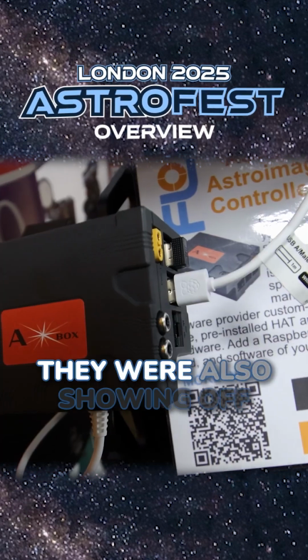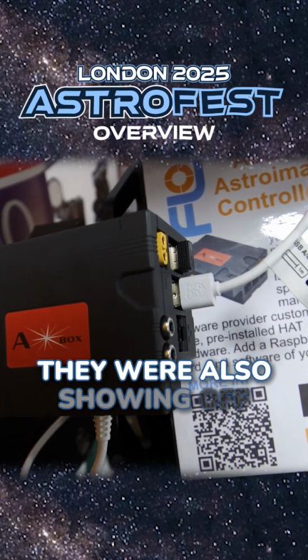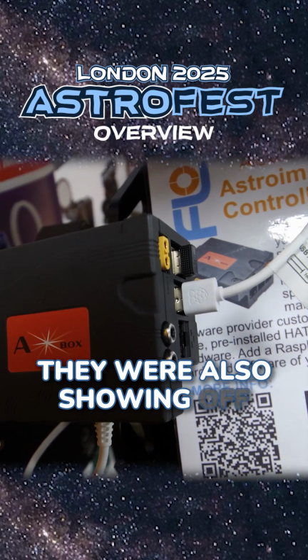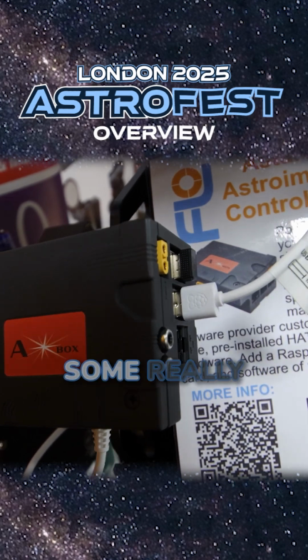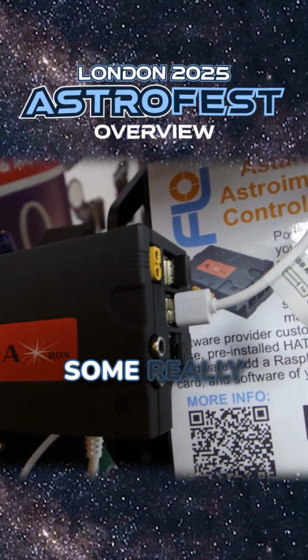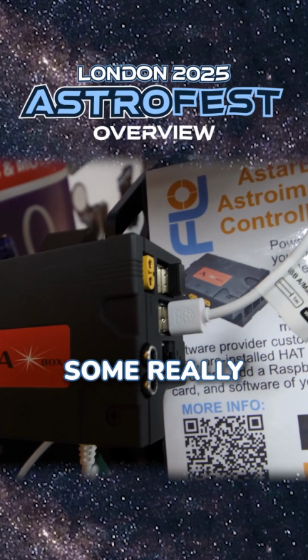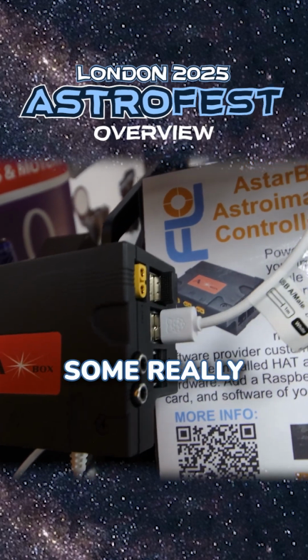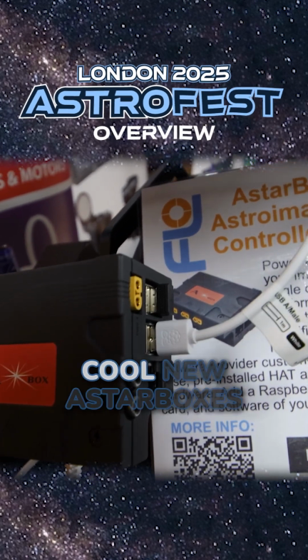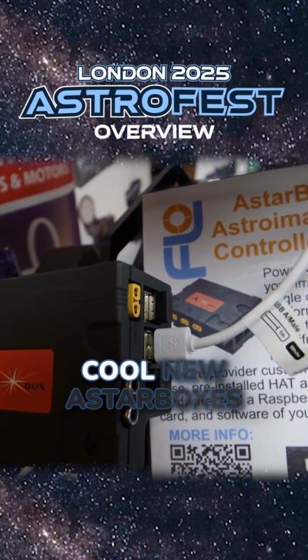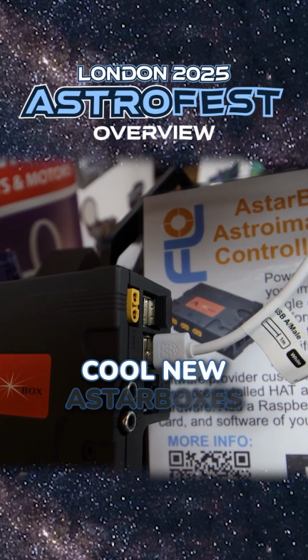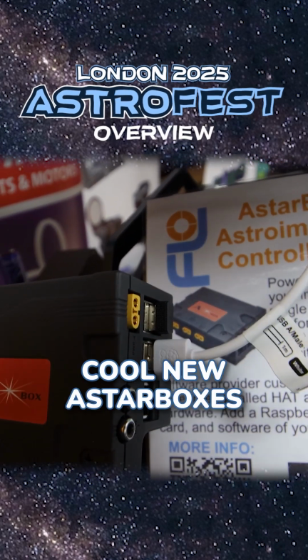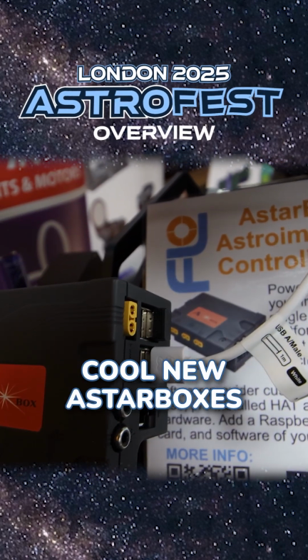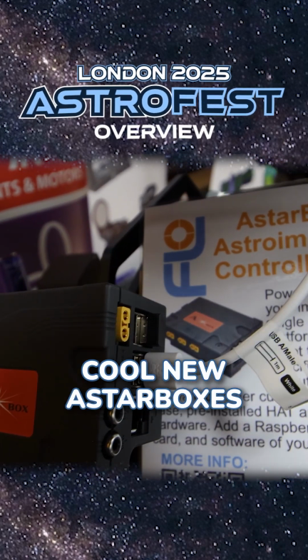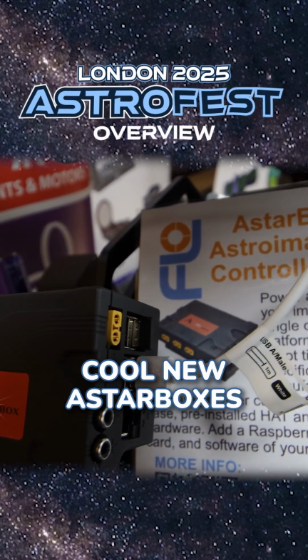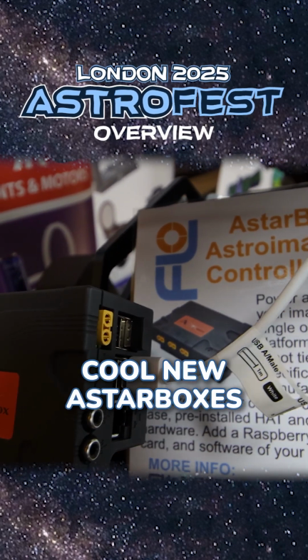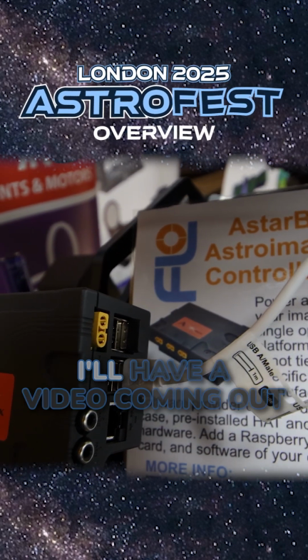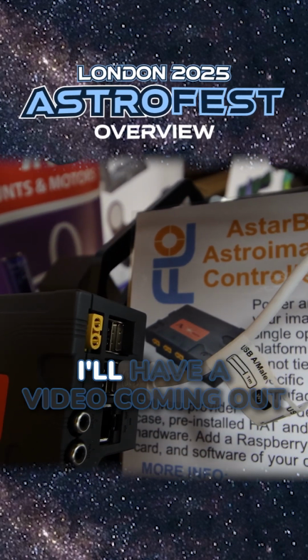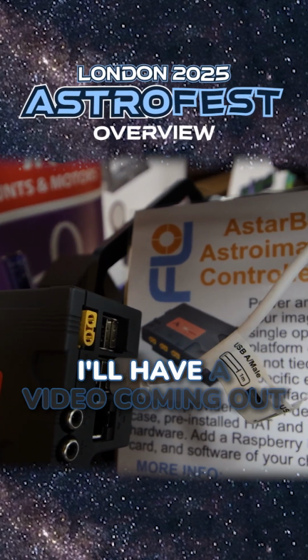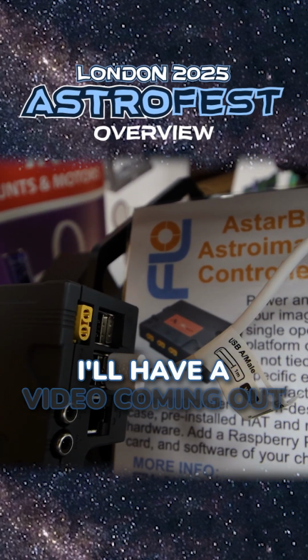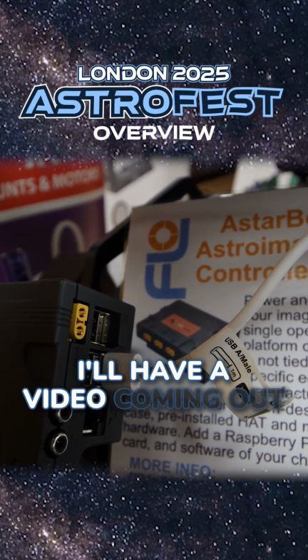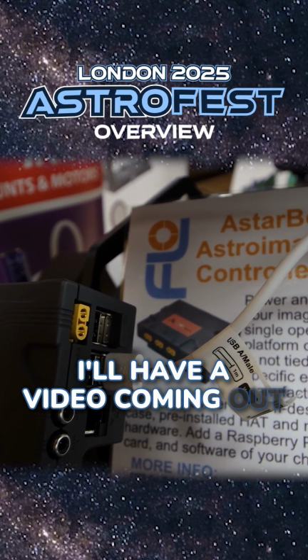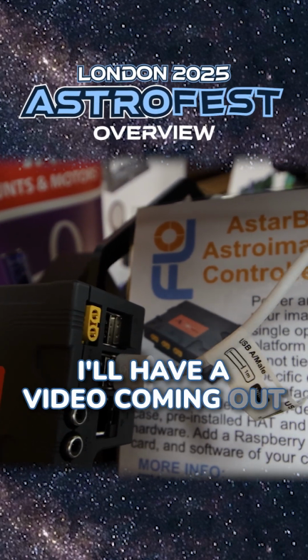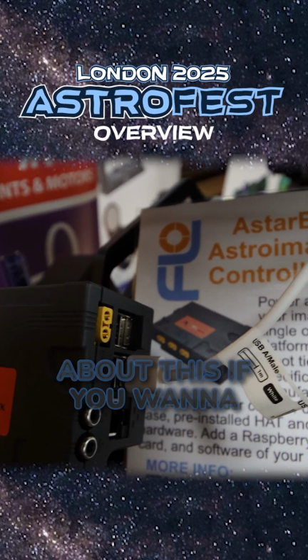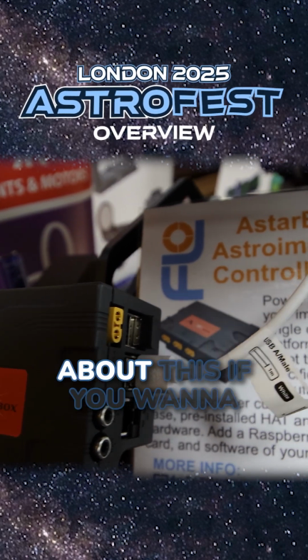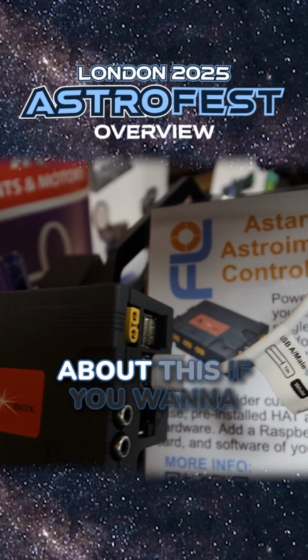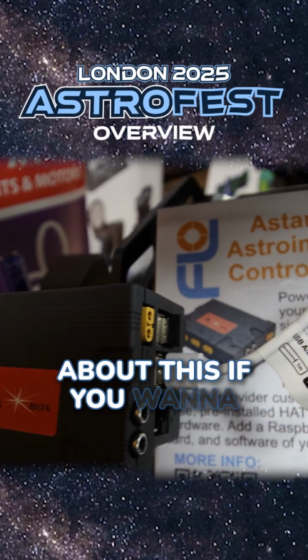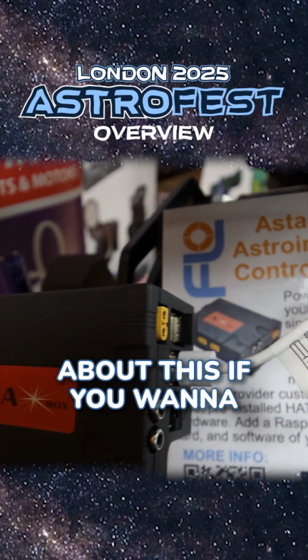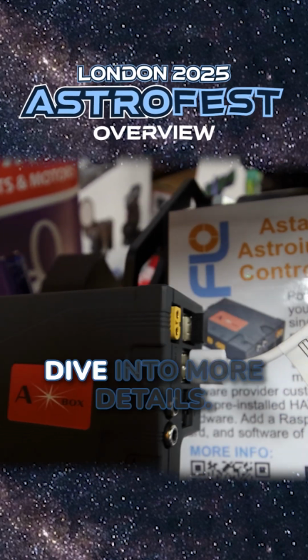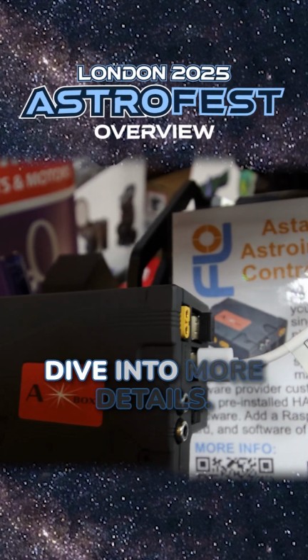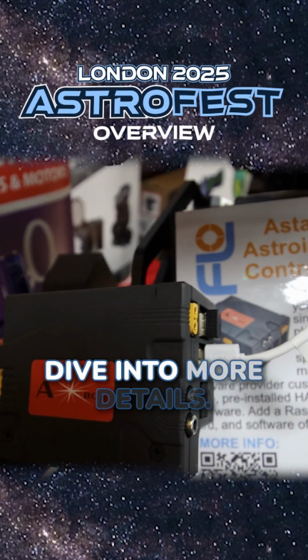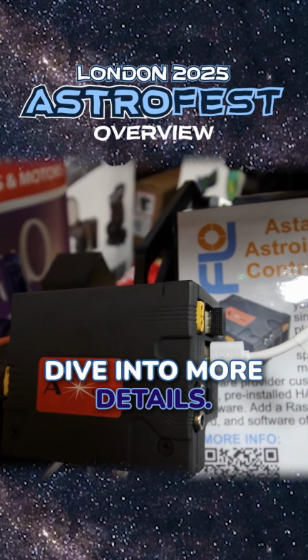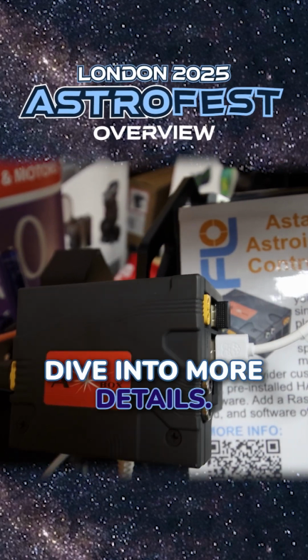They're also showing off some really cool new Starboxes. I'll have a video coming out about this if you want to dive into more details.